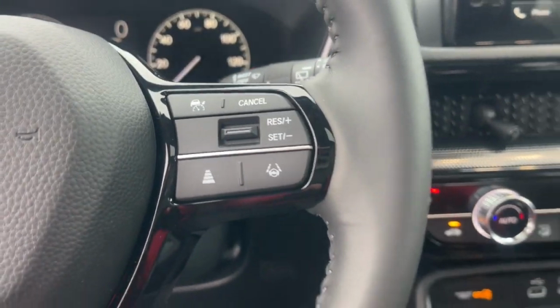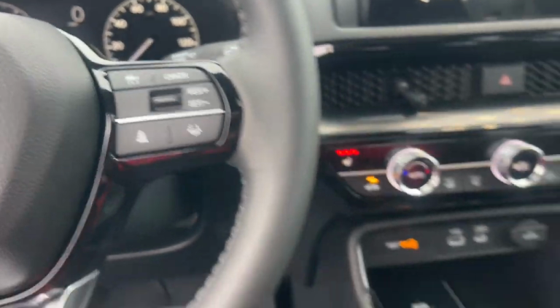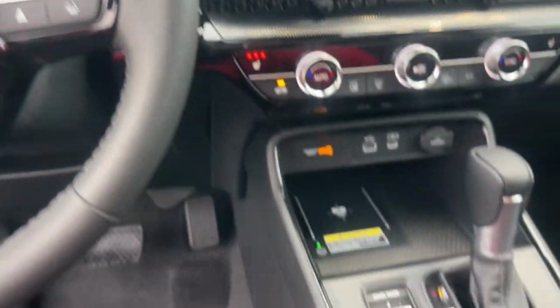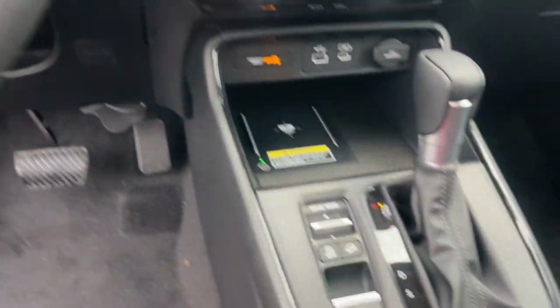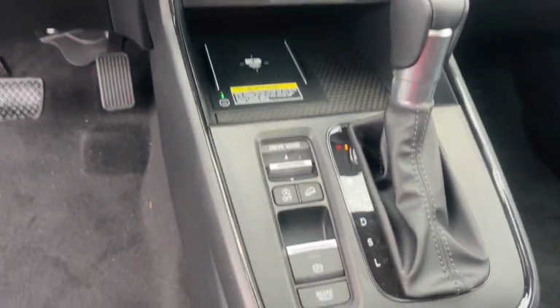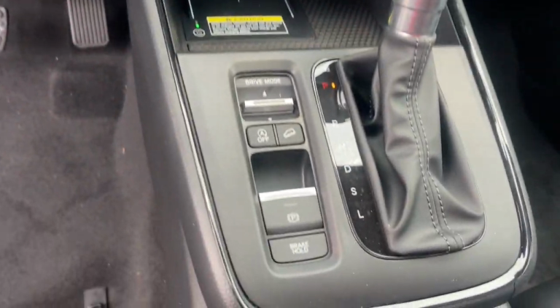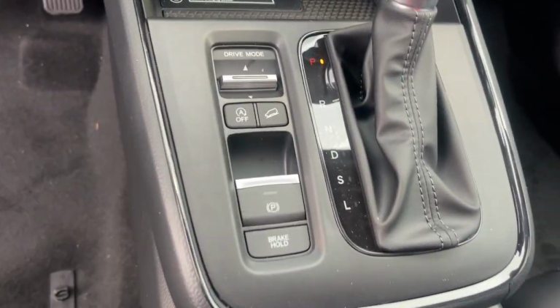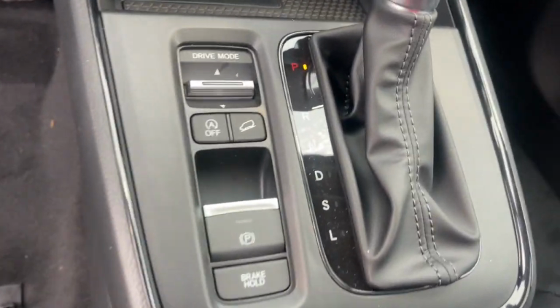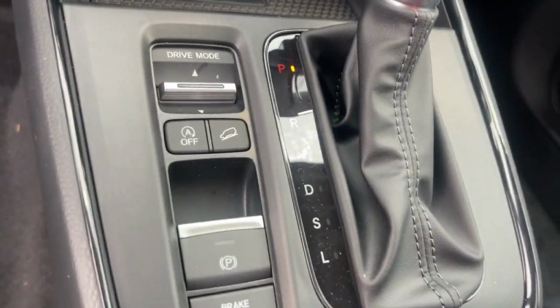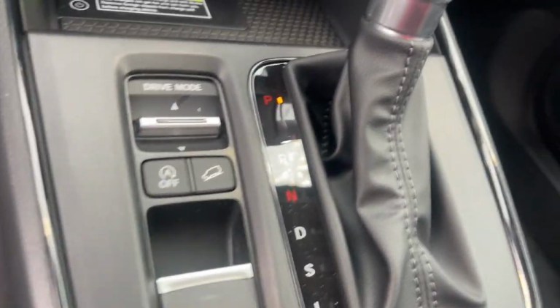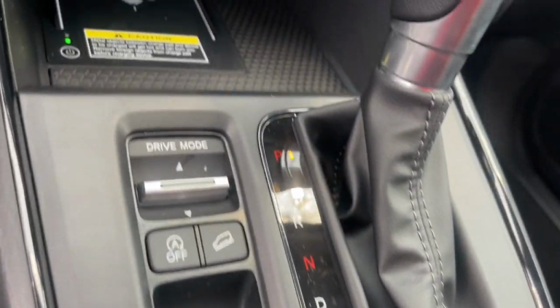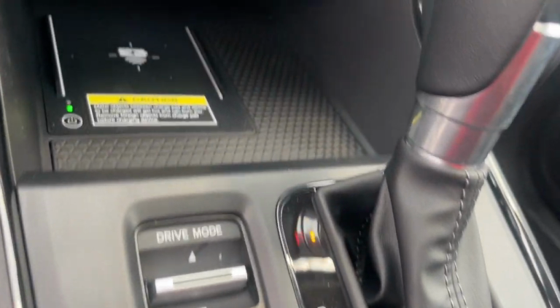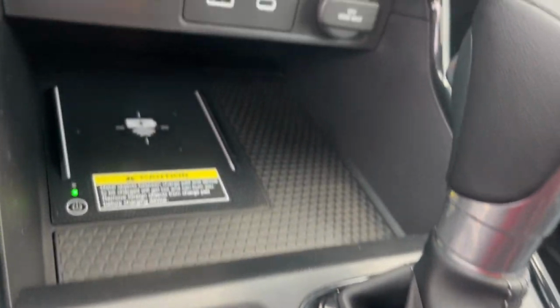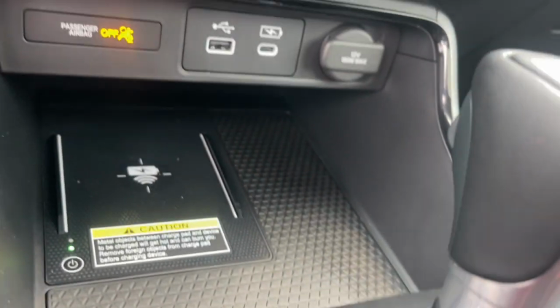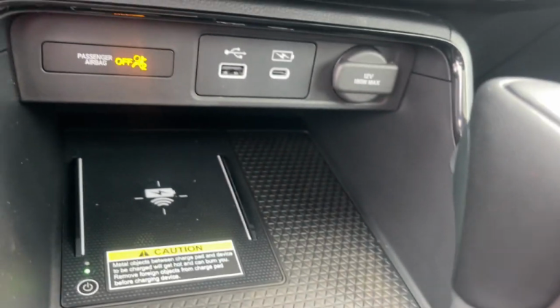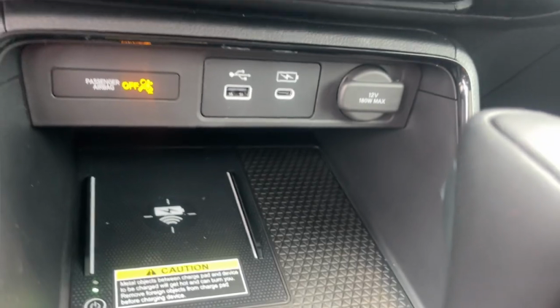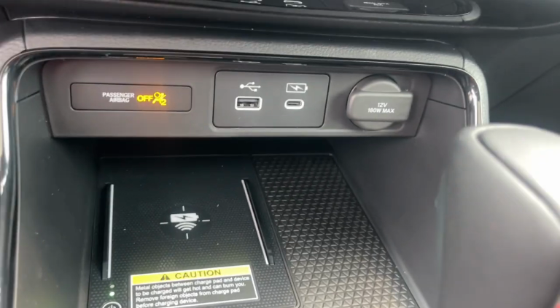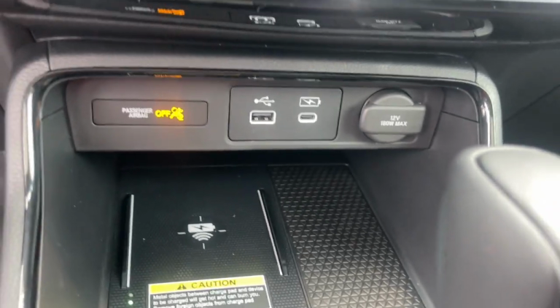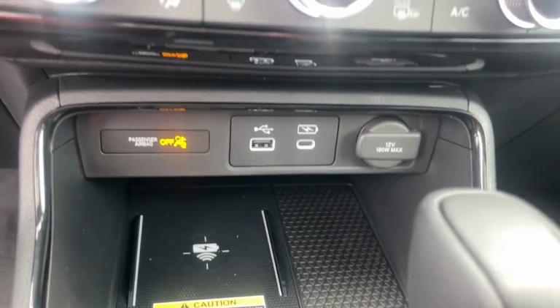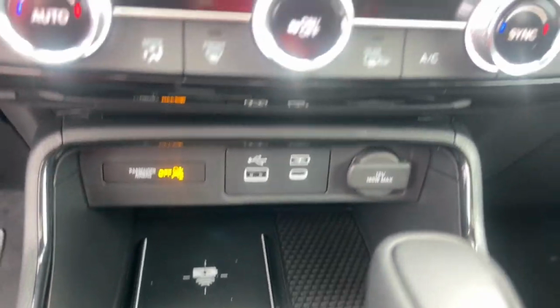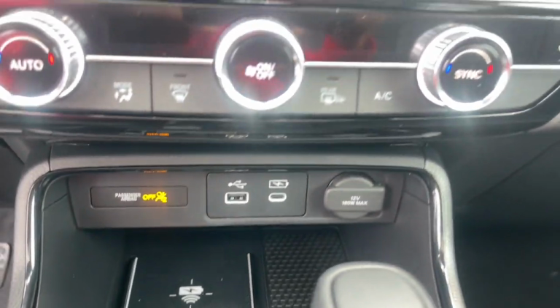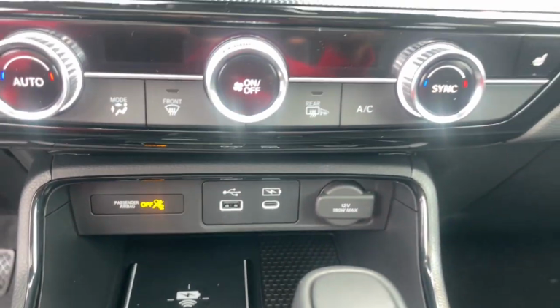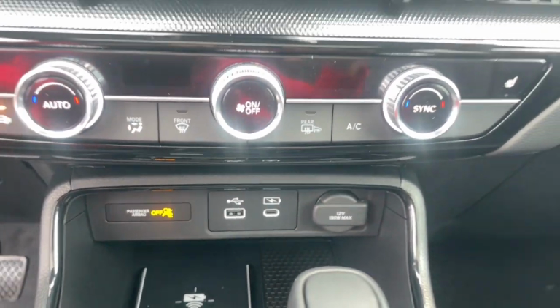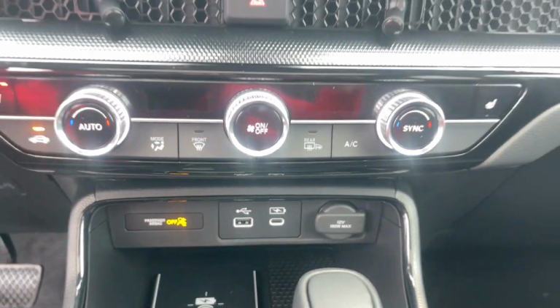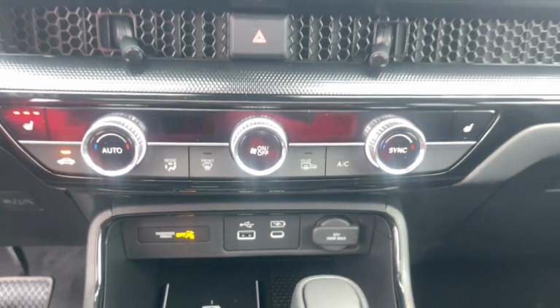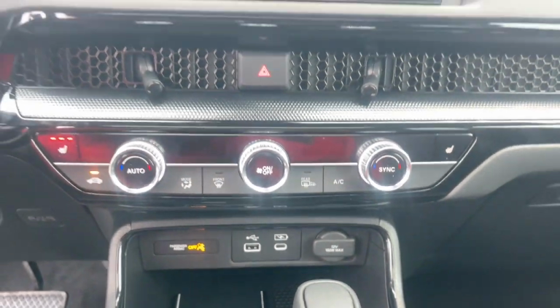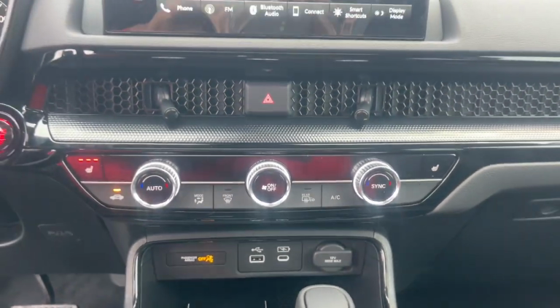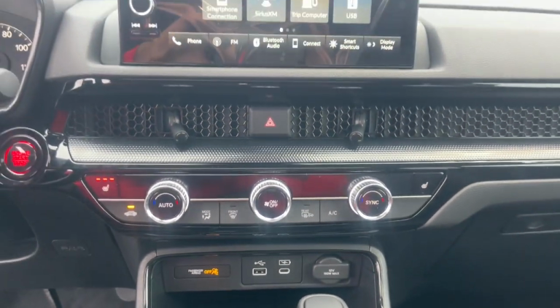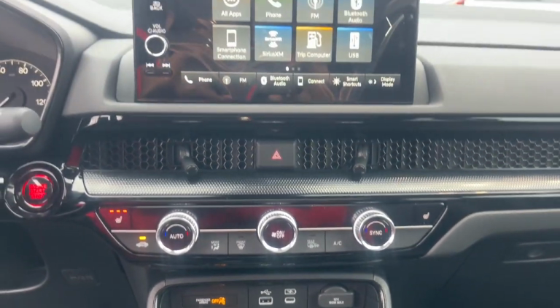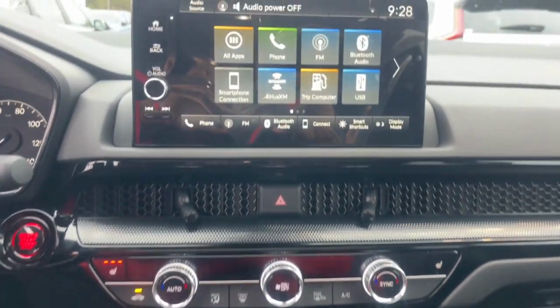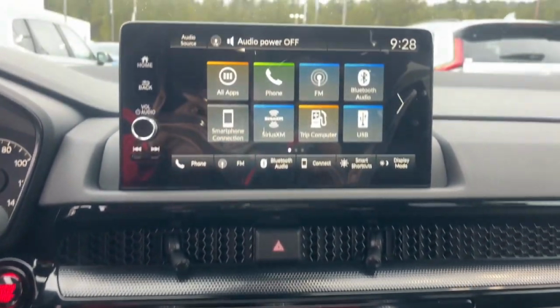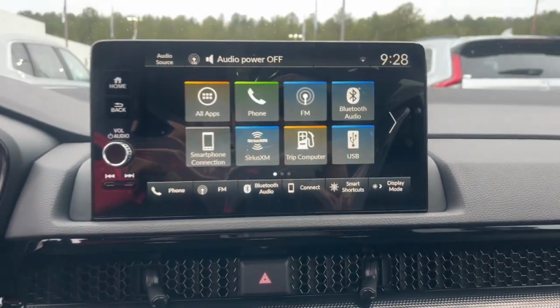What are you waiting for? Take the wheel of this sophisticated and powerful Honda CR-V and let the adventures begin.